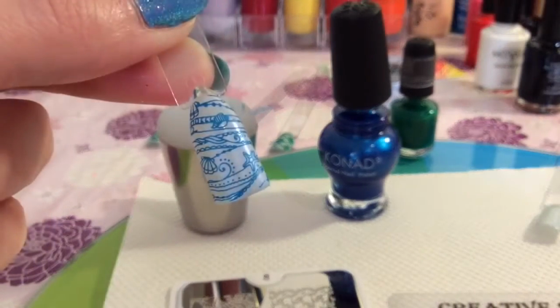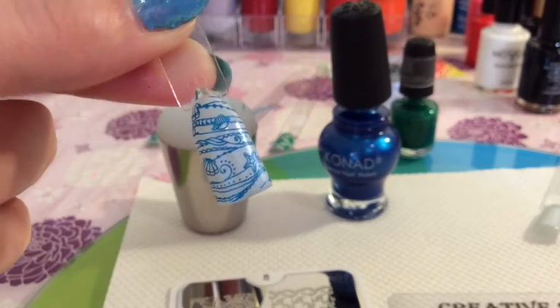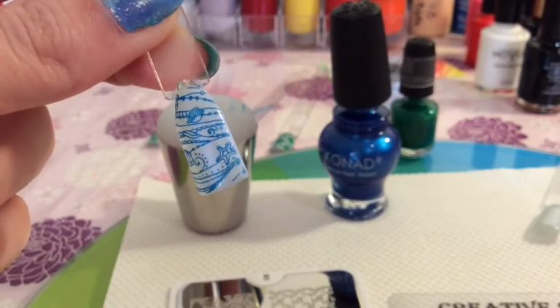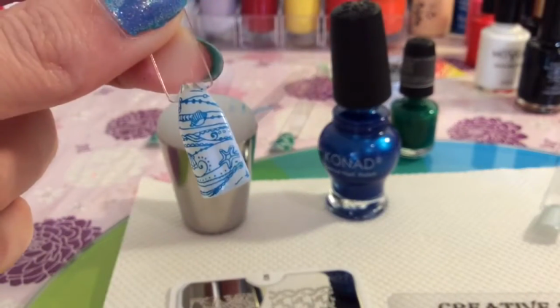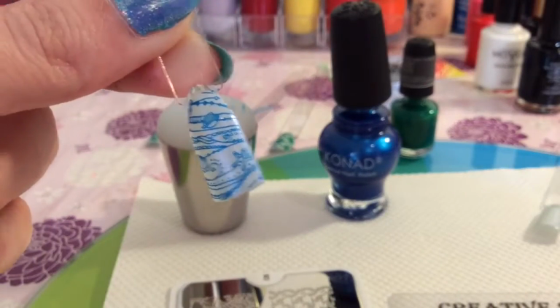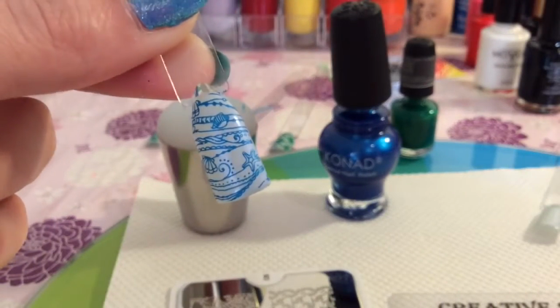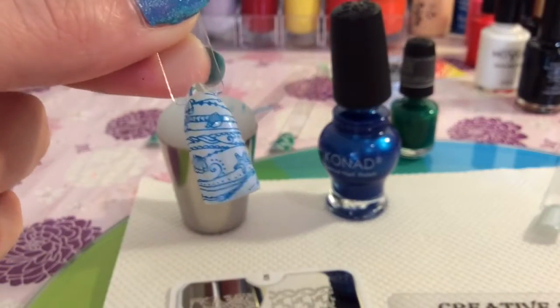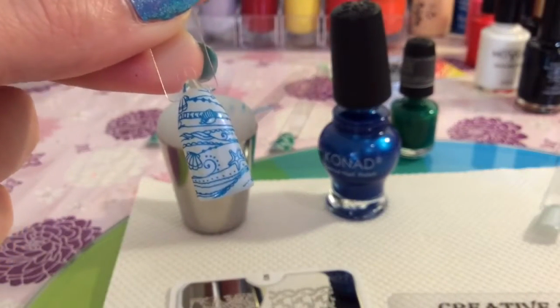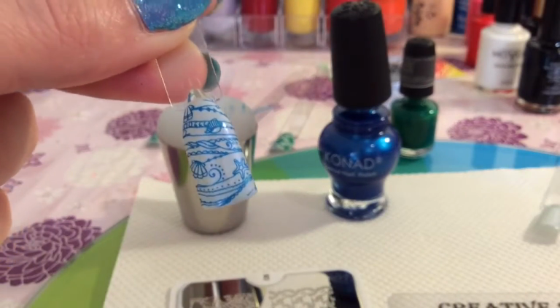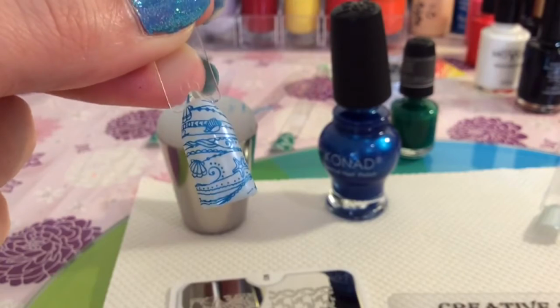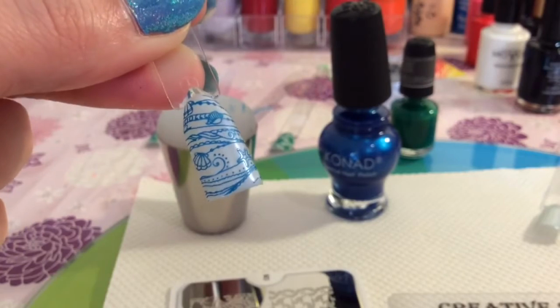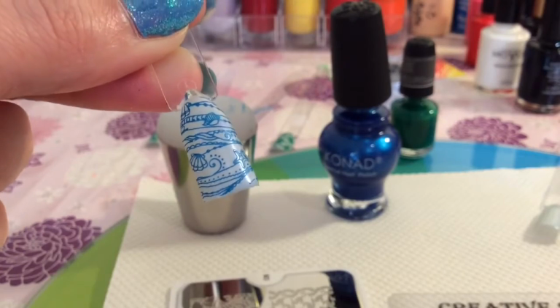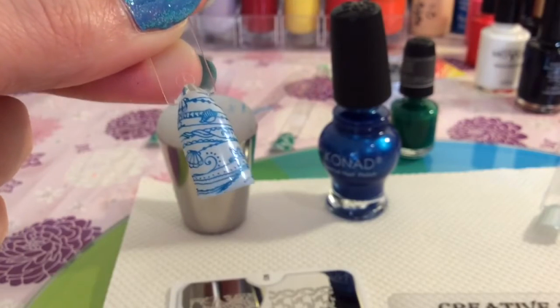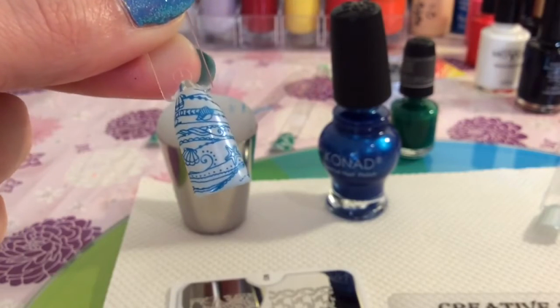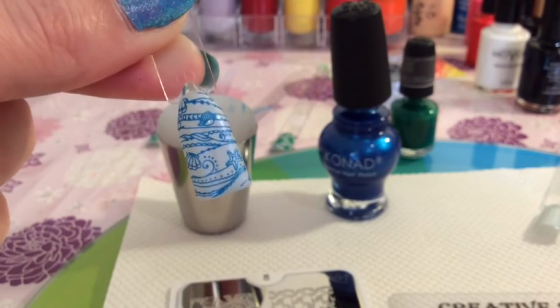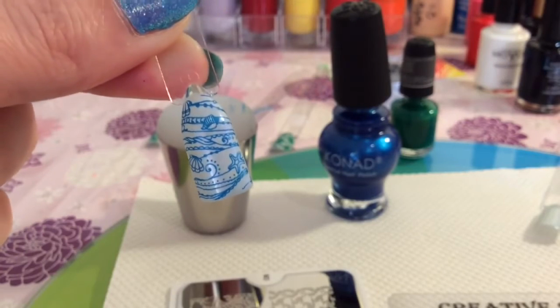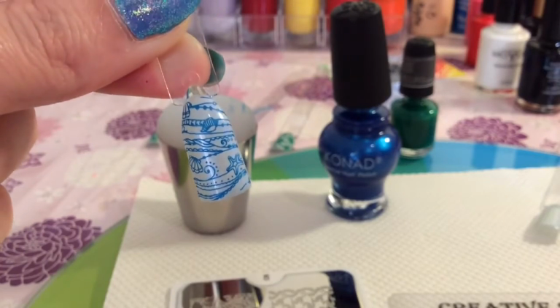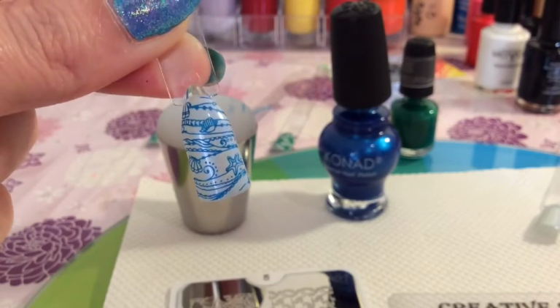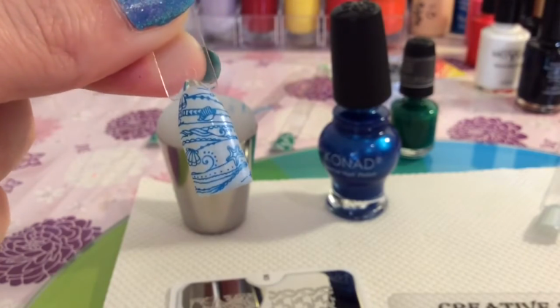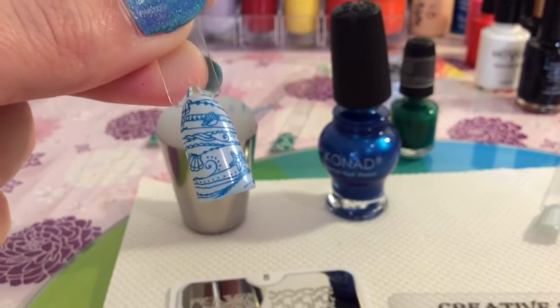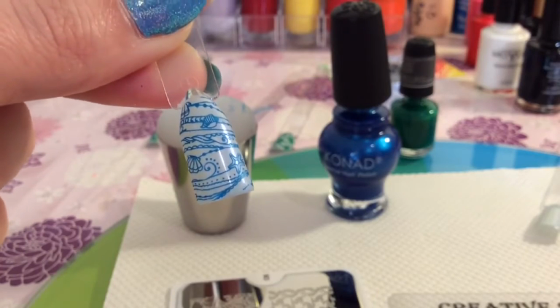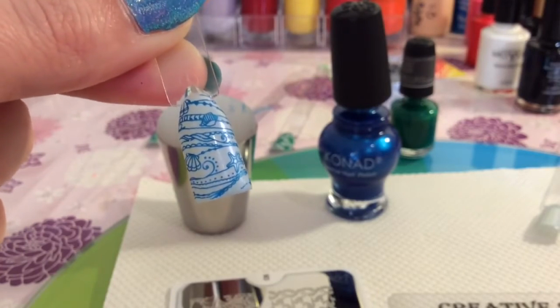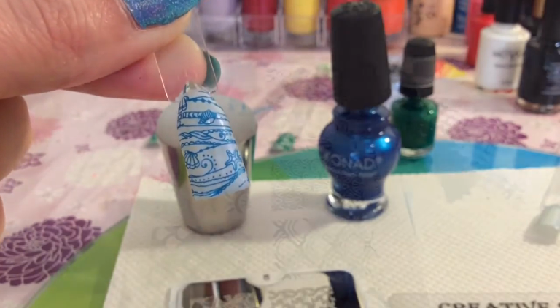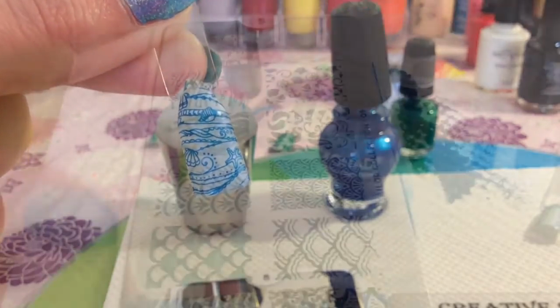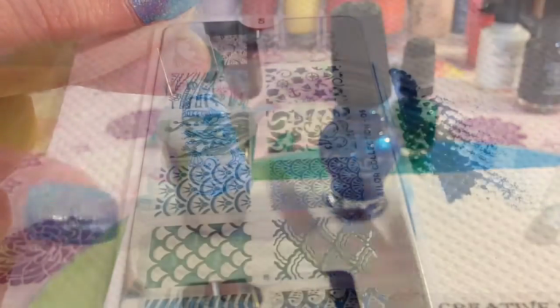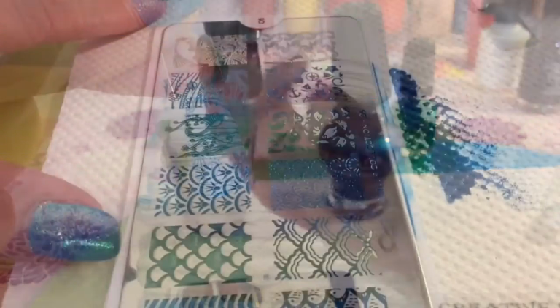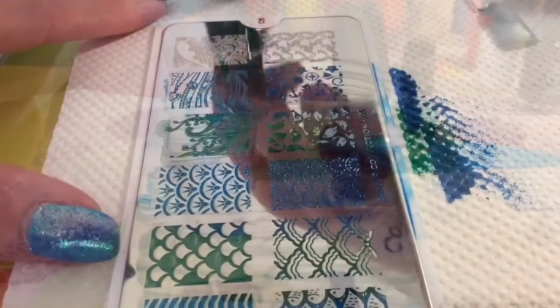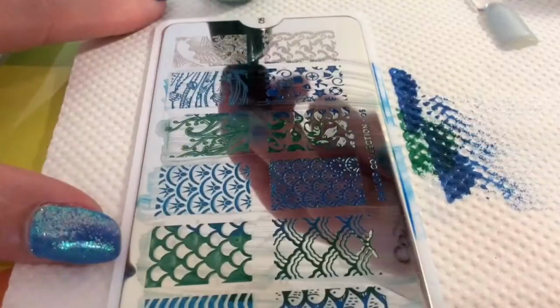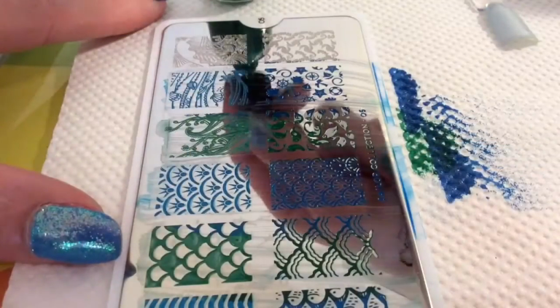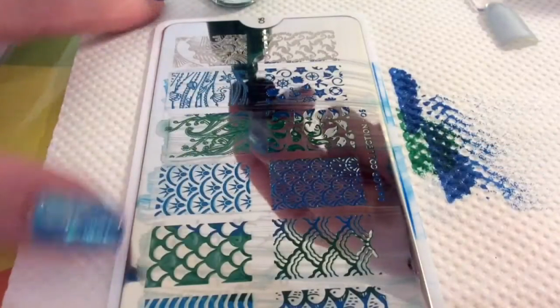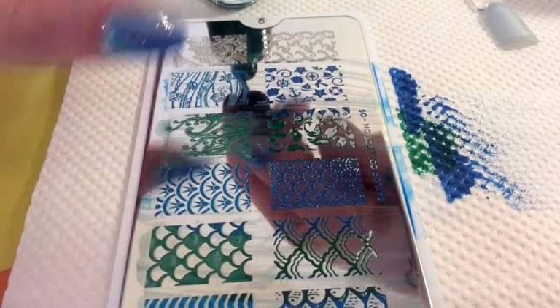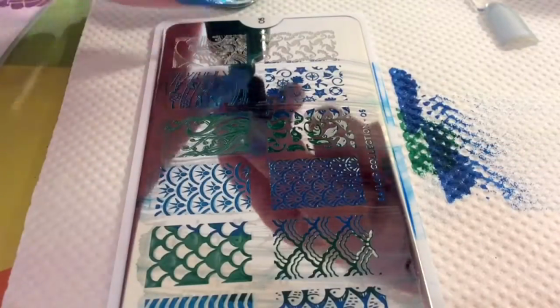I love this image, it is just so cute with the starfish and the different shells. It is lovely.